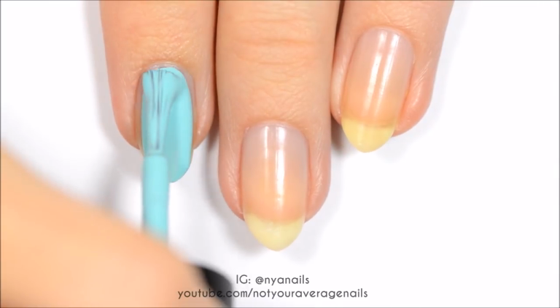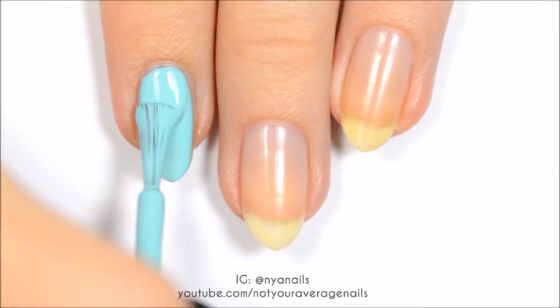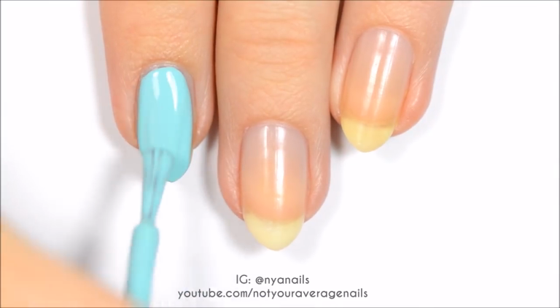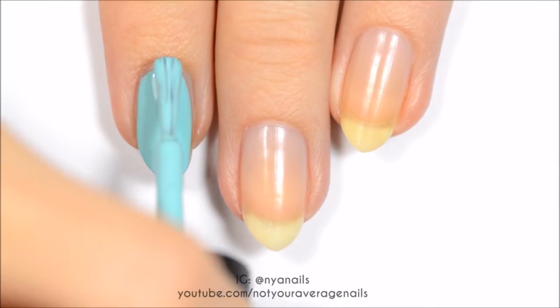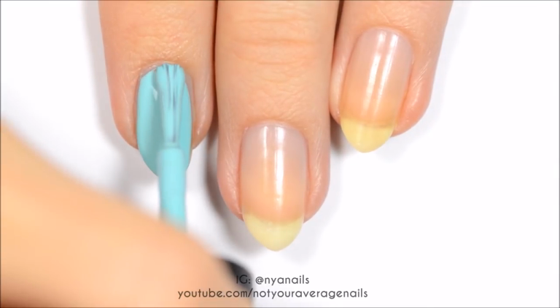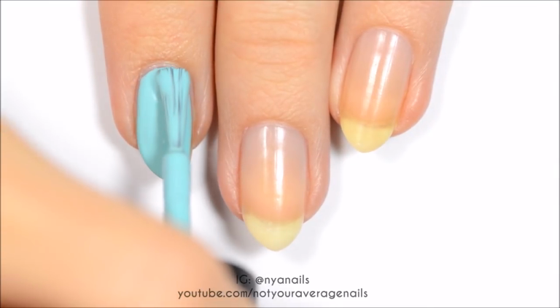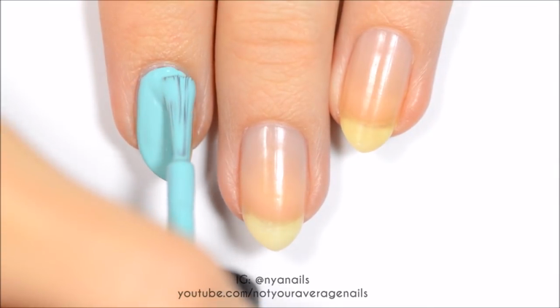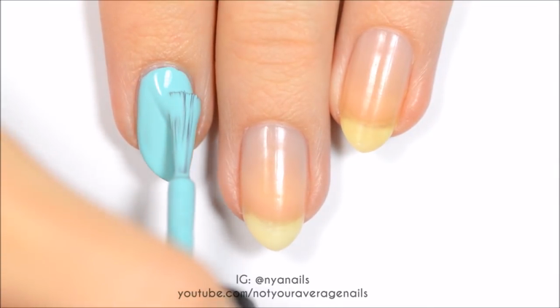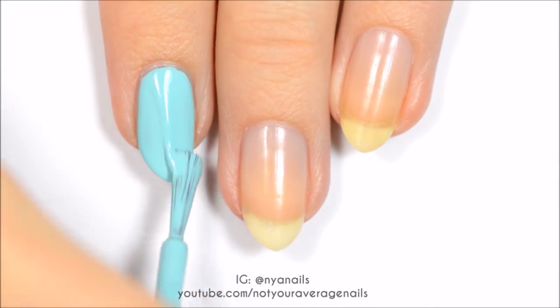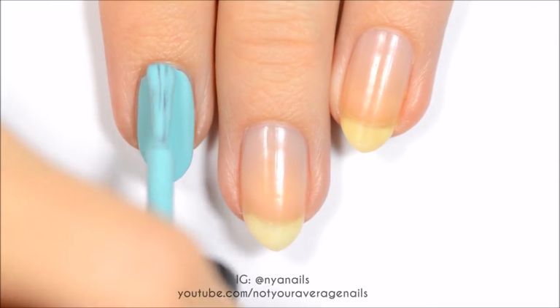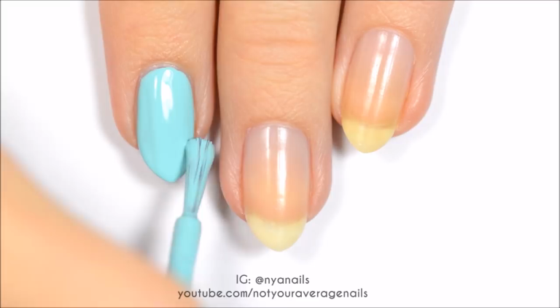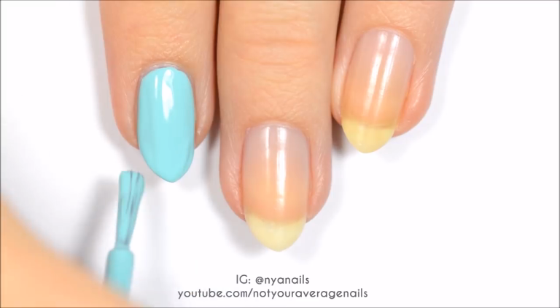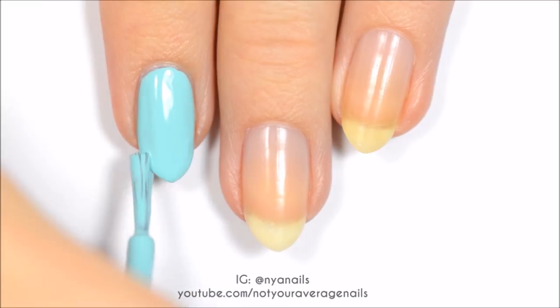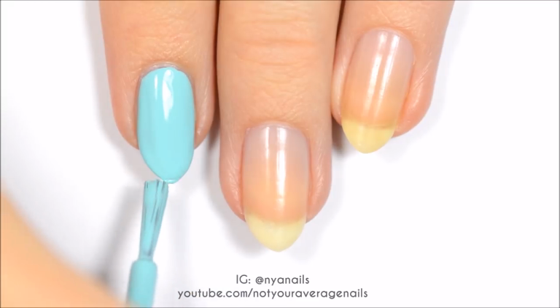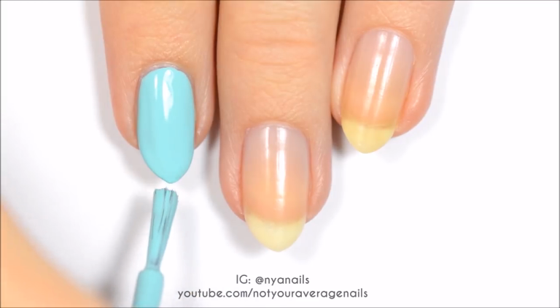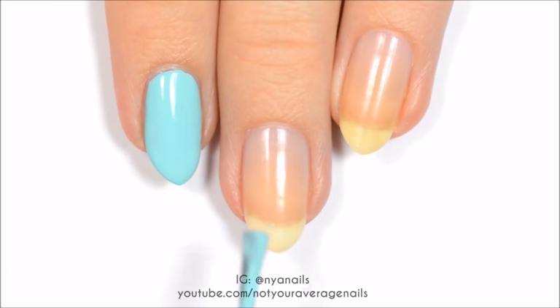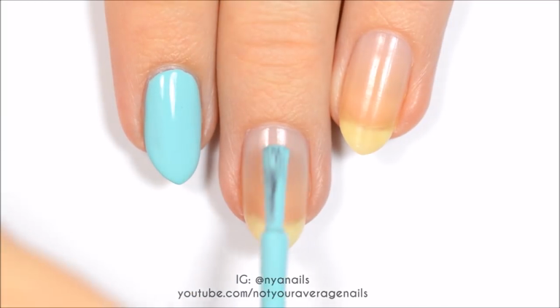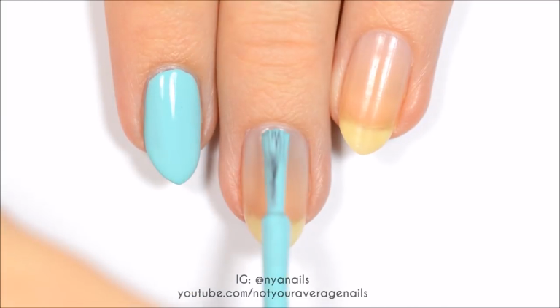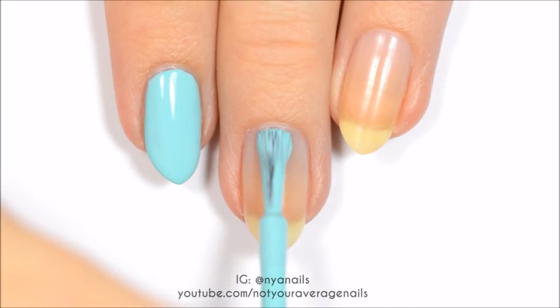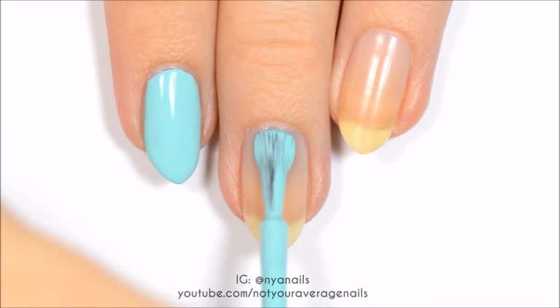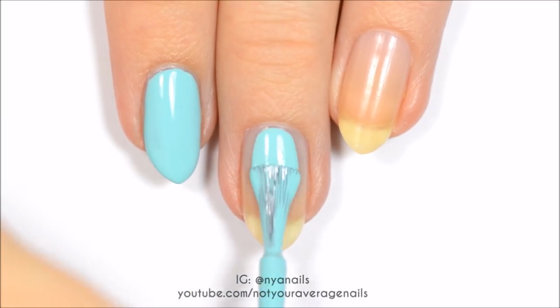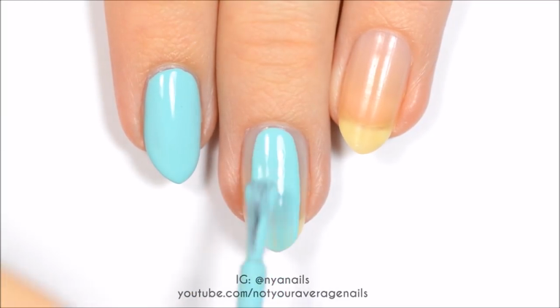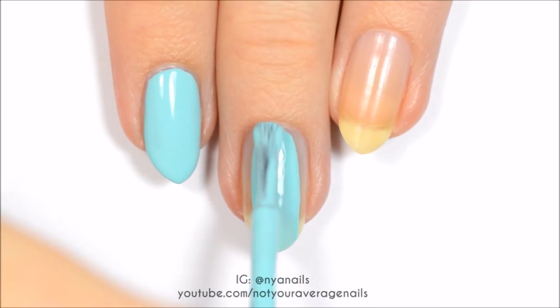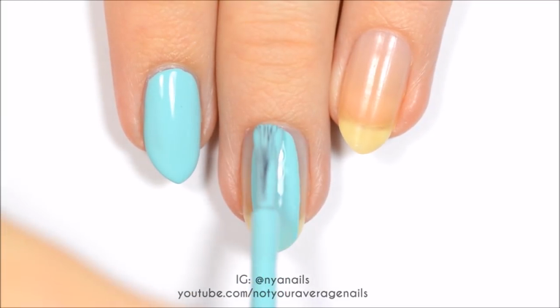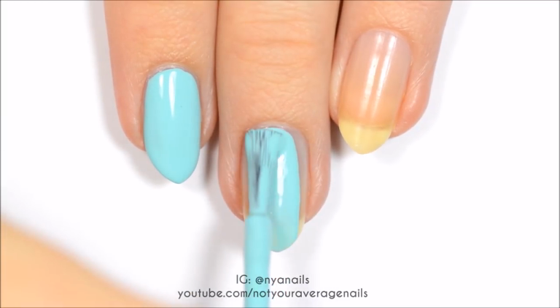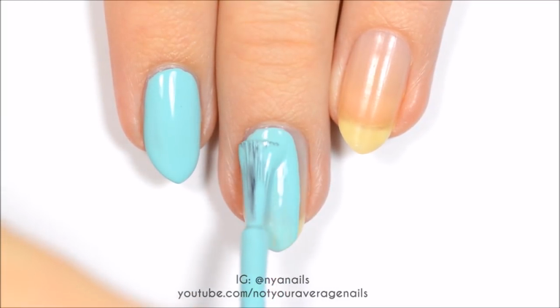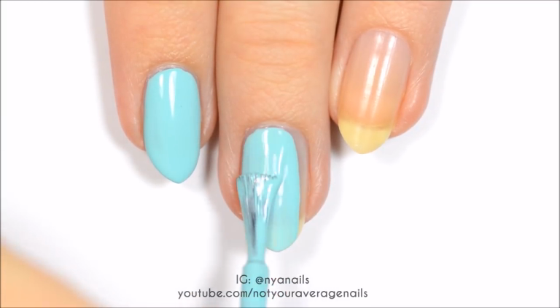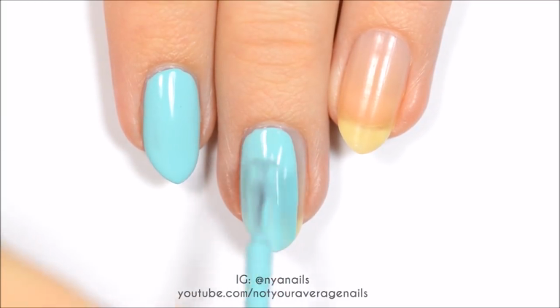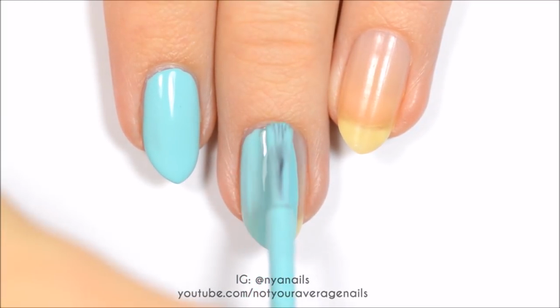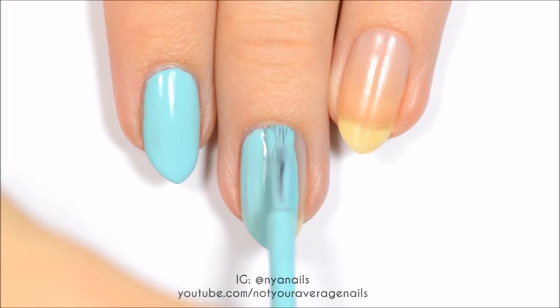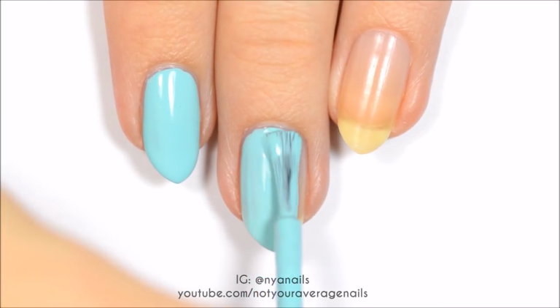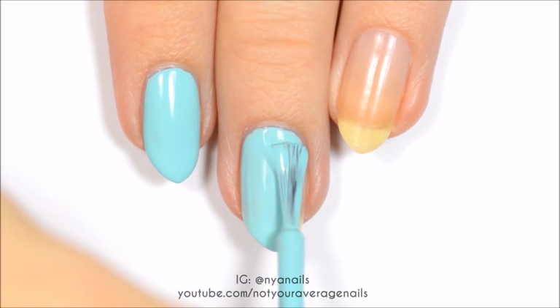your index and middle nails pearl aqua, your ring fingernail light grey, and your pinky and thumb nails red.